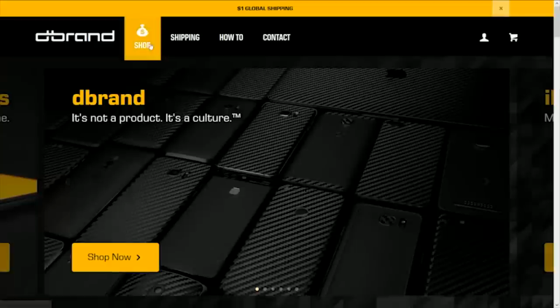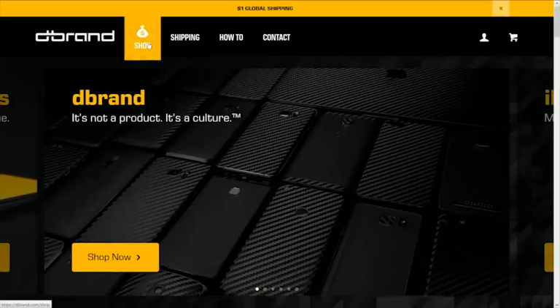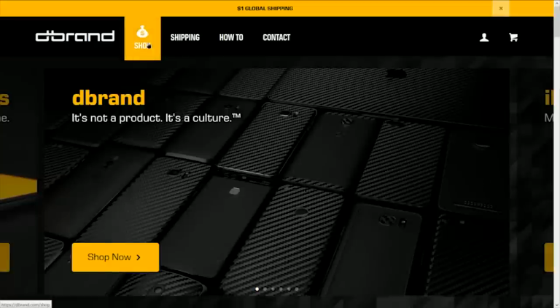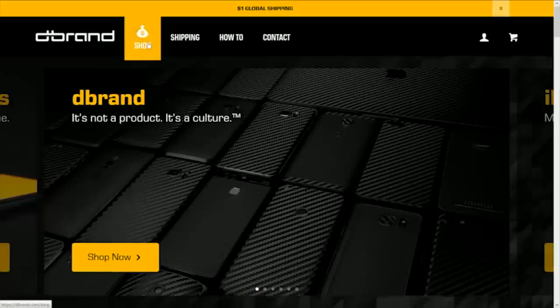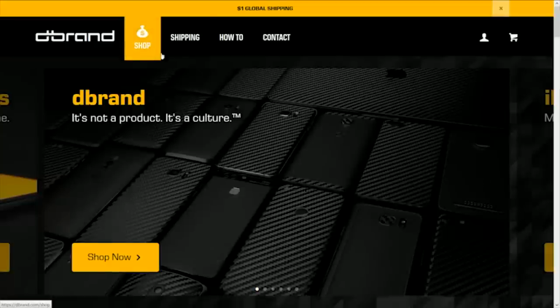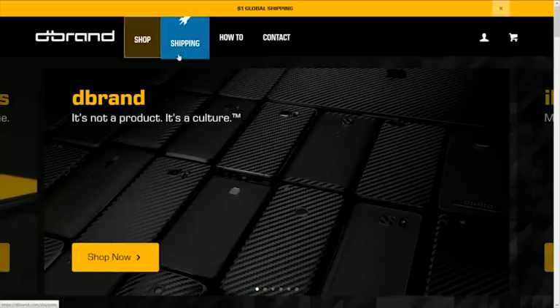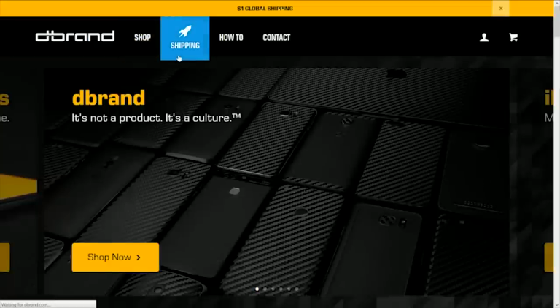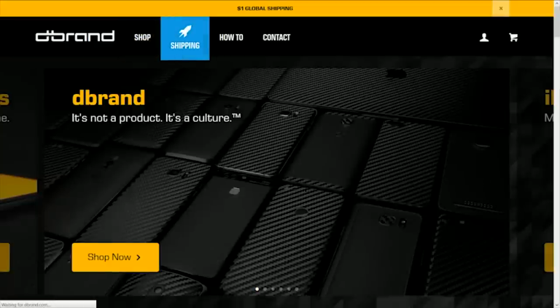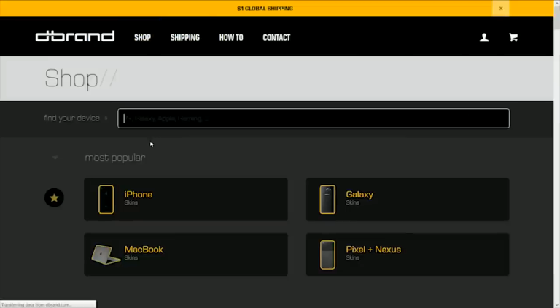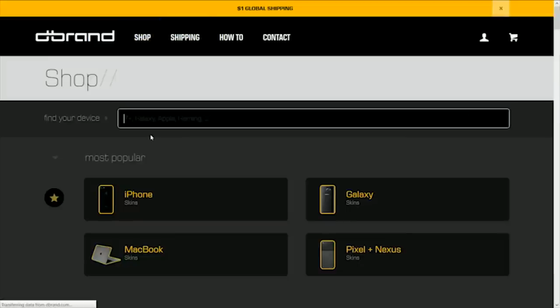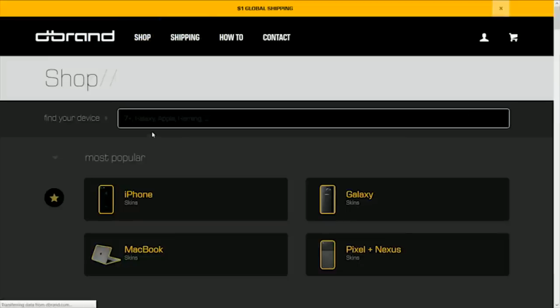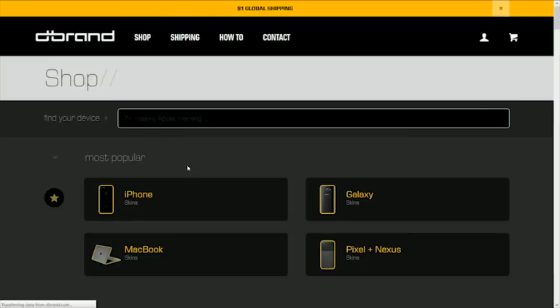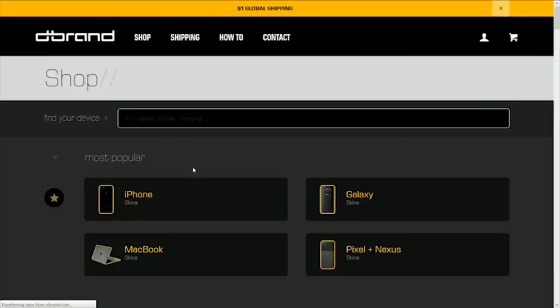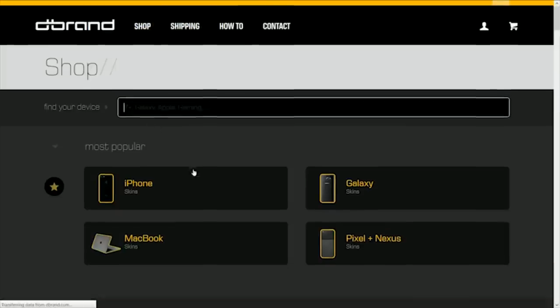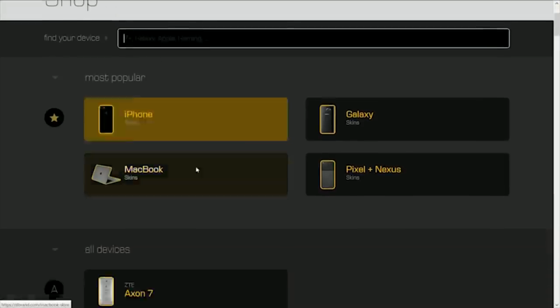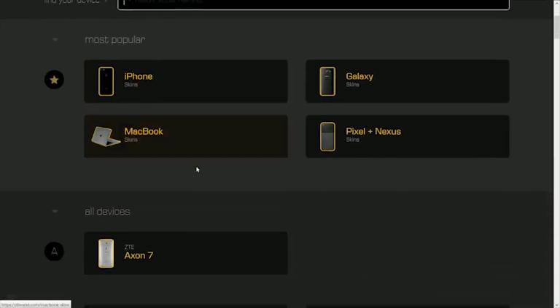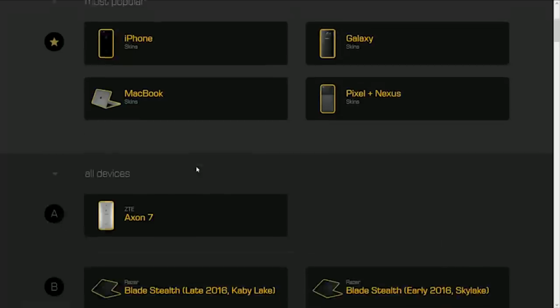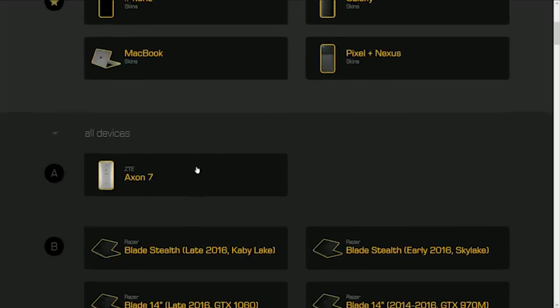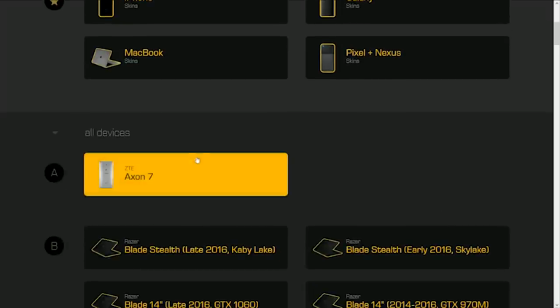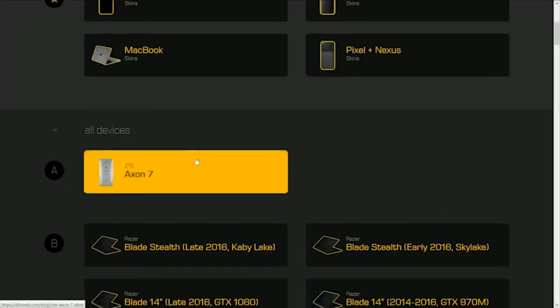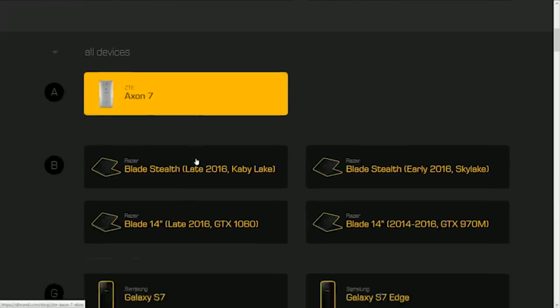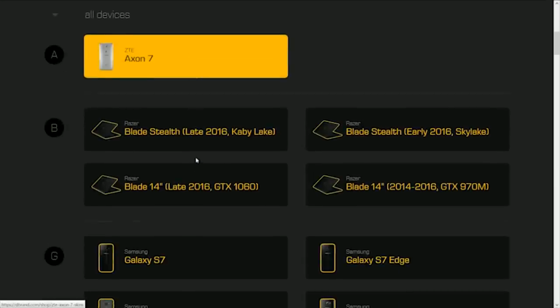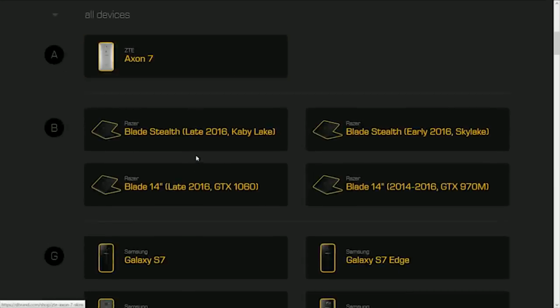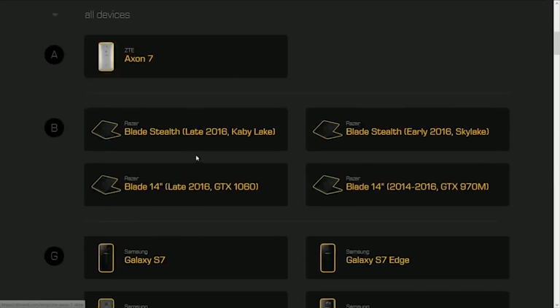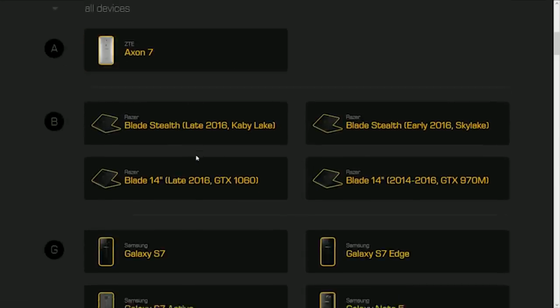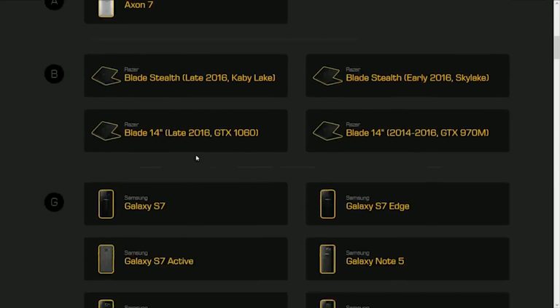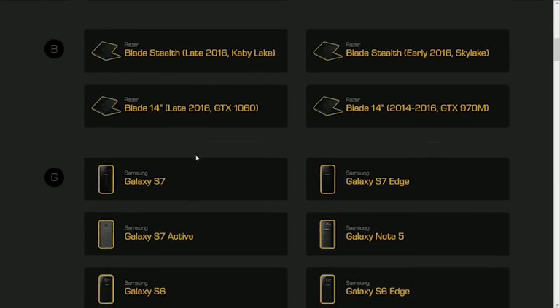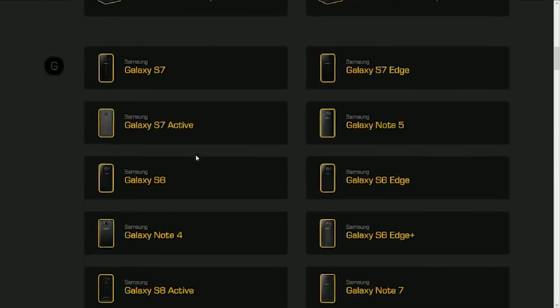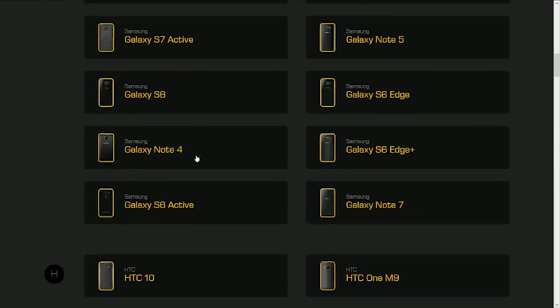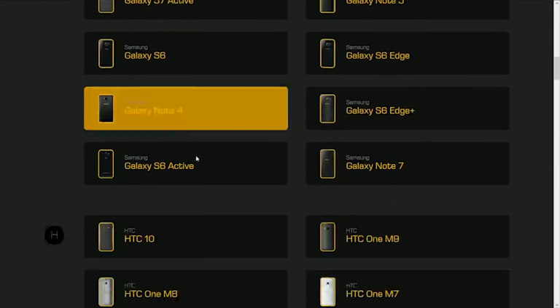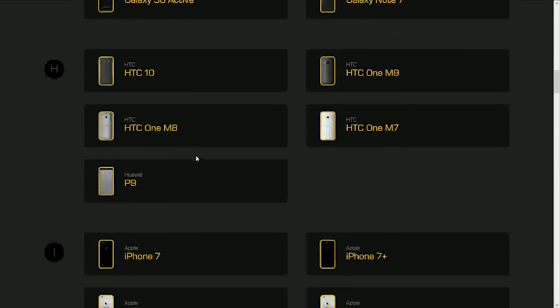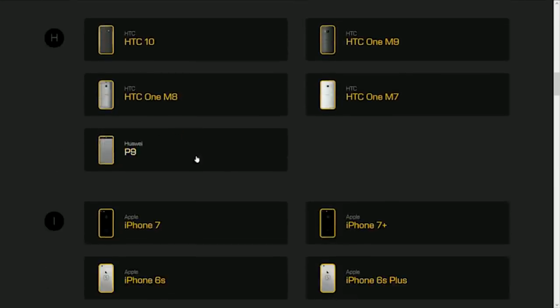Thanks to dbrand for sponsoring our CES coverage this year. Check out their awesome skins at the link below.